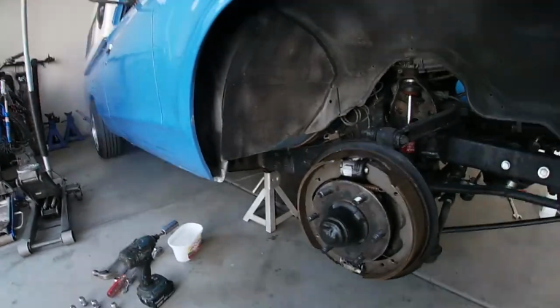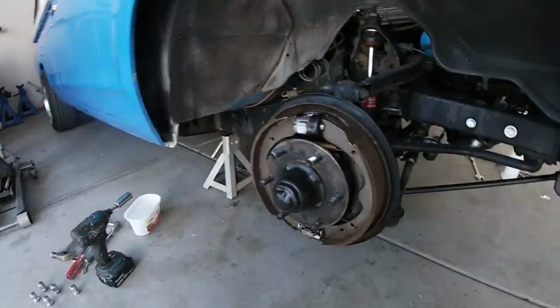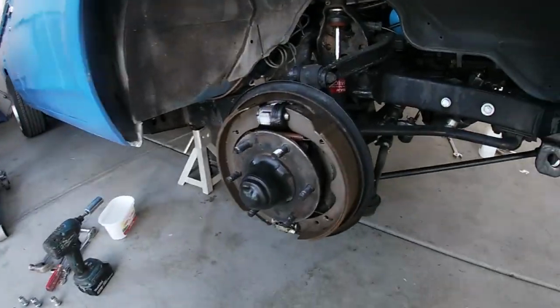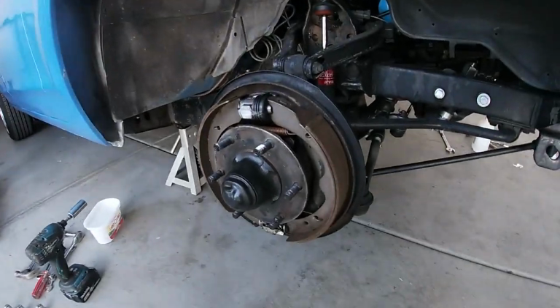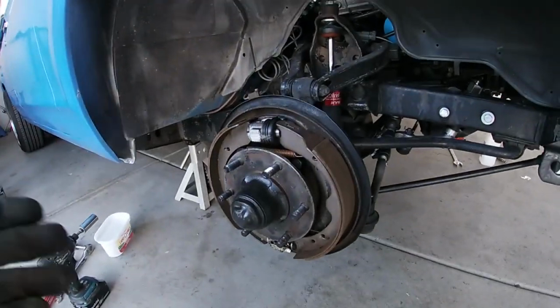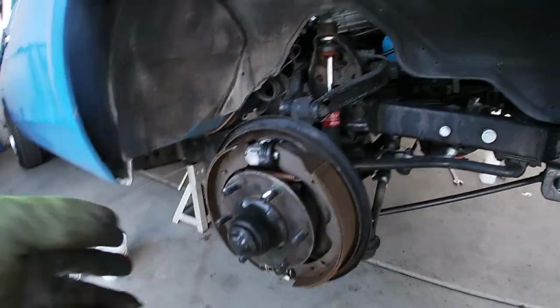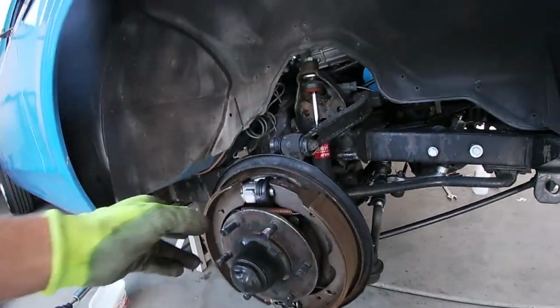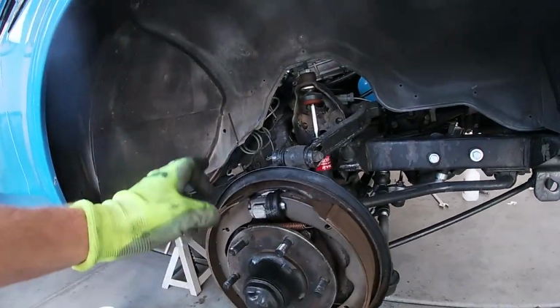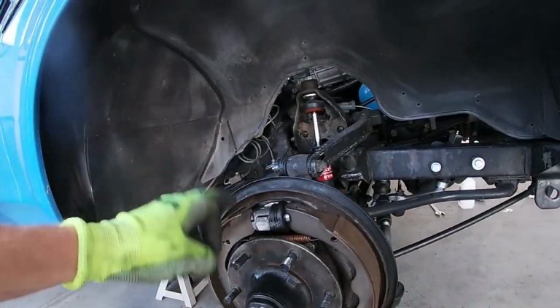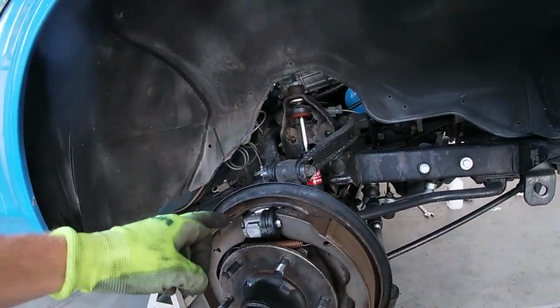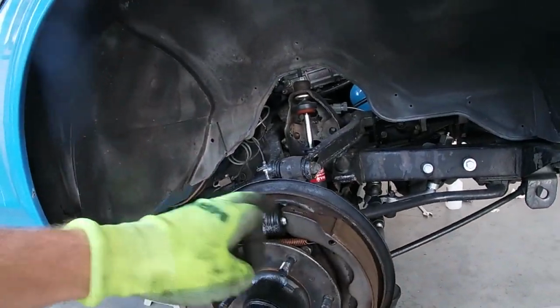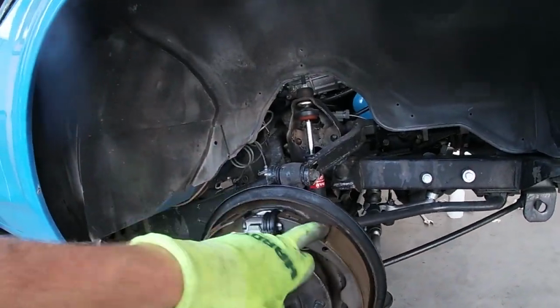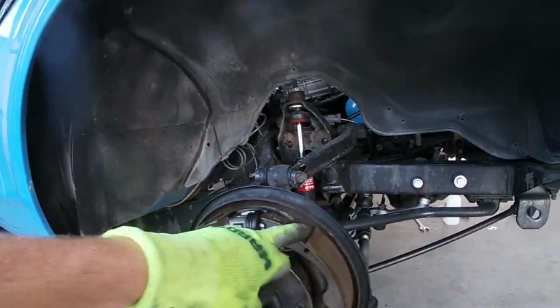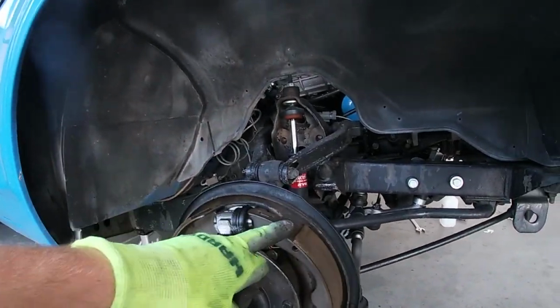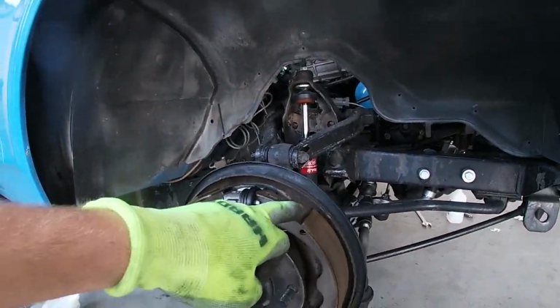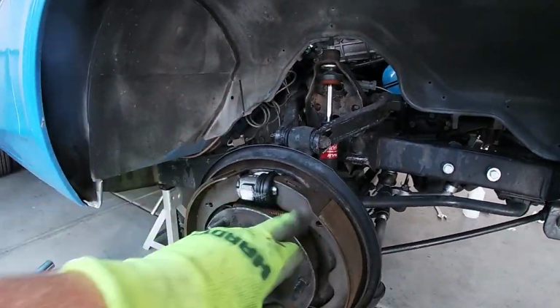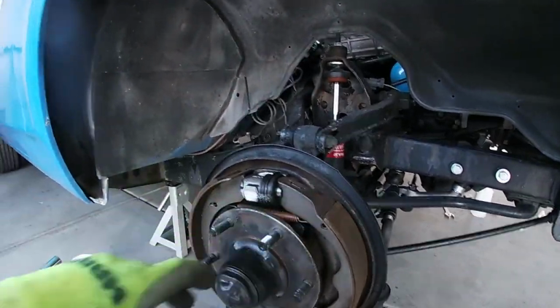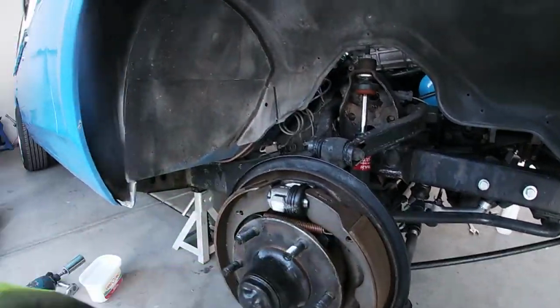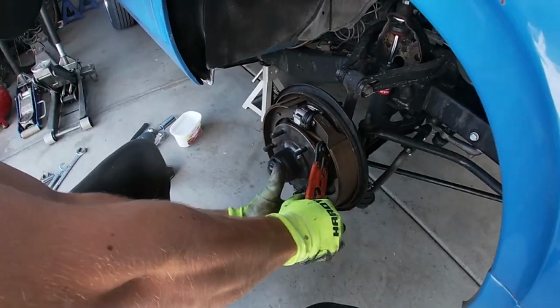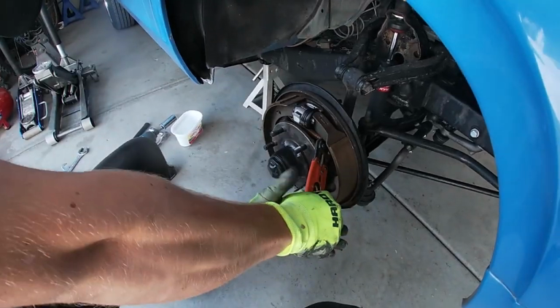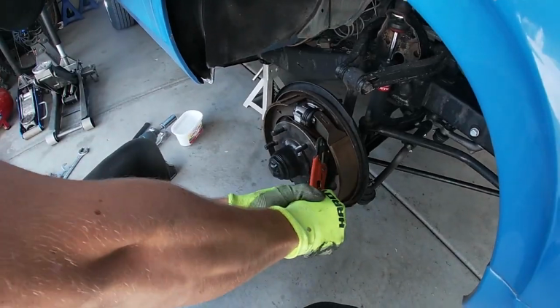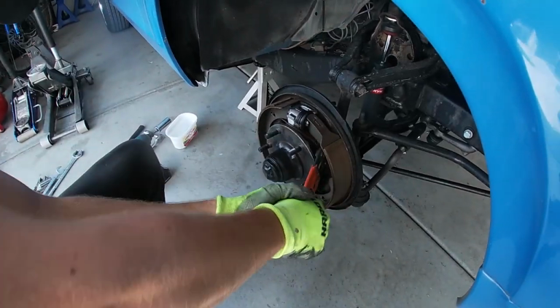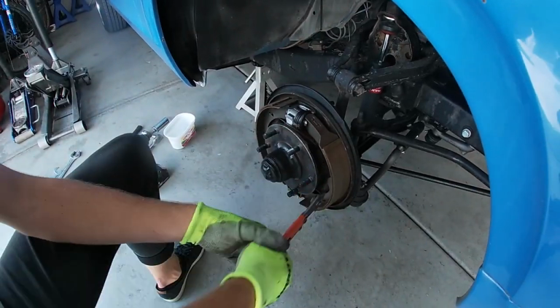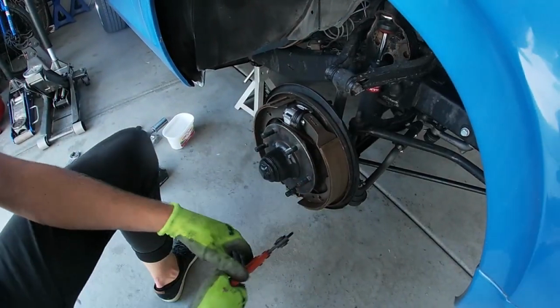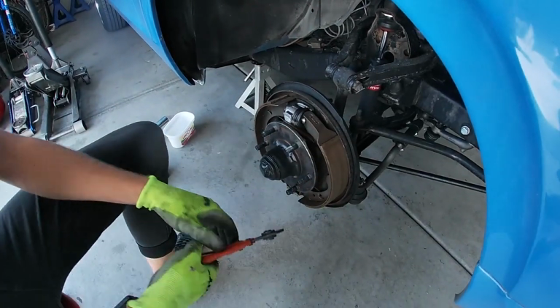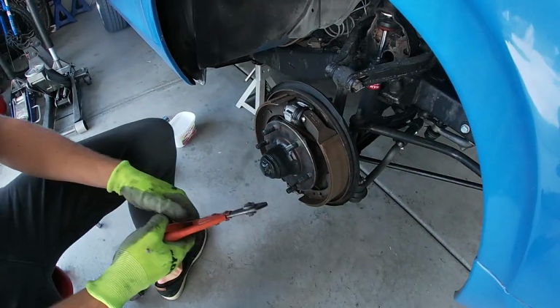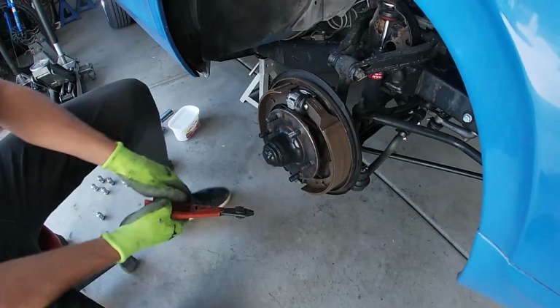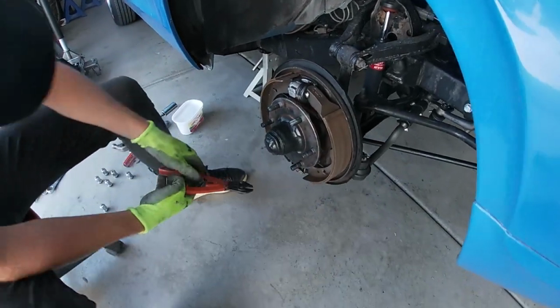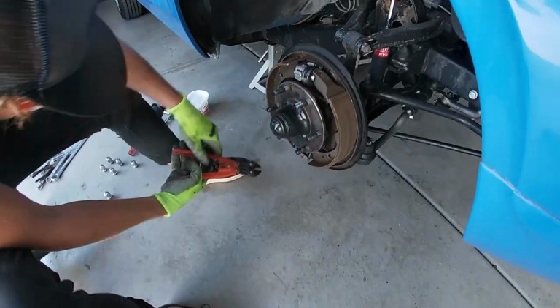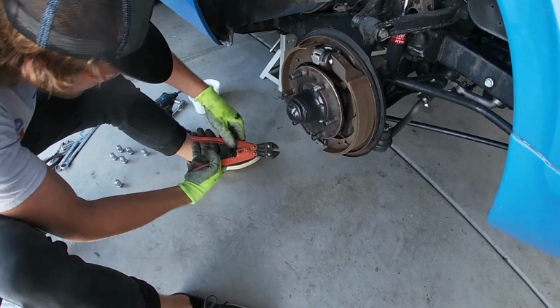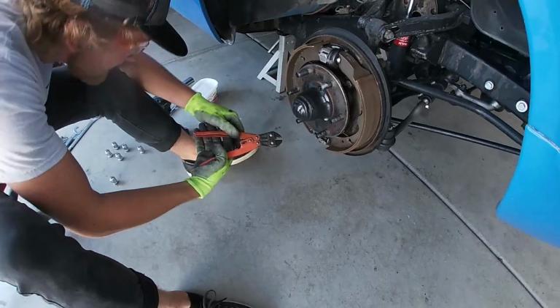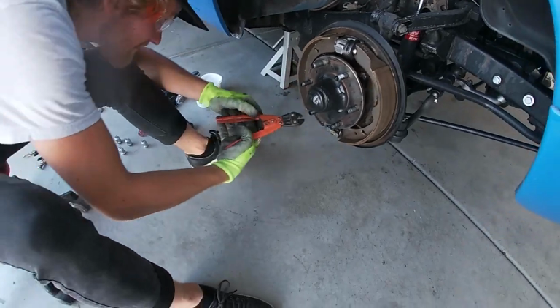The next step is to remove your two brake shoes.